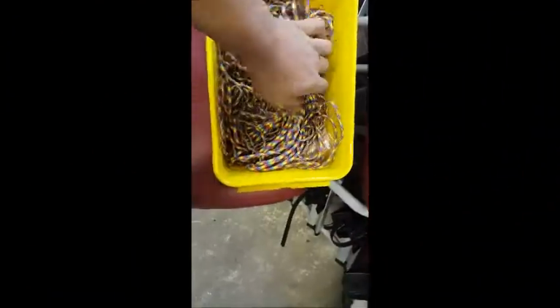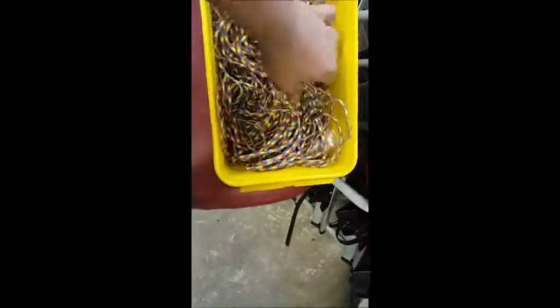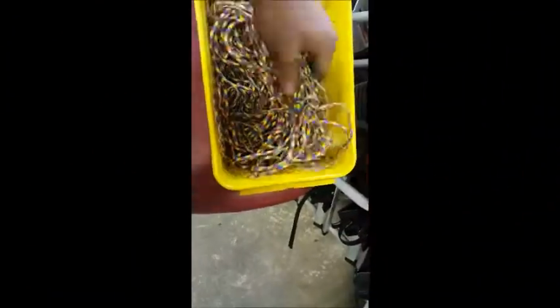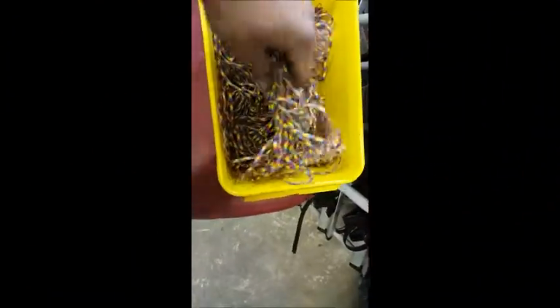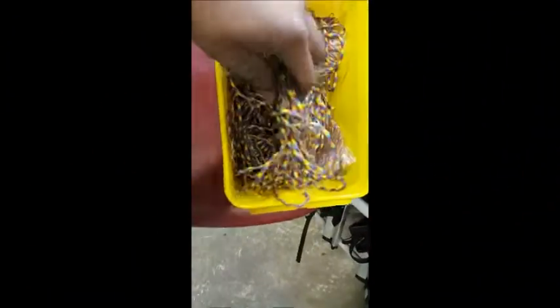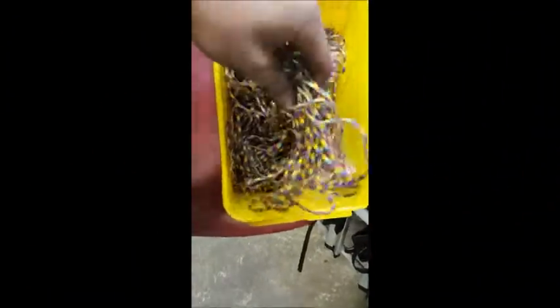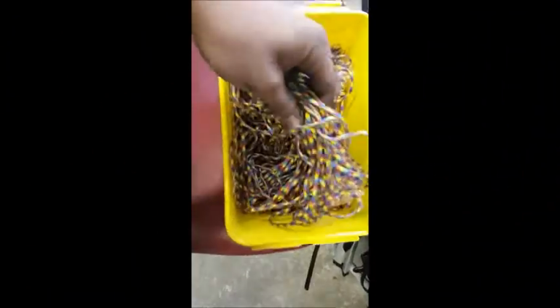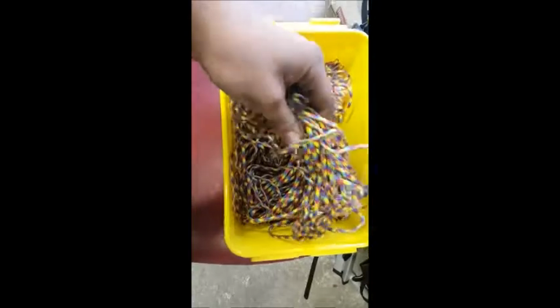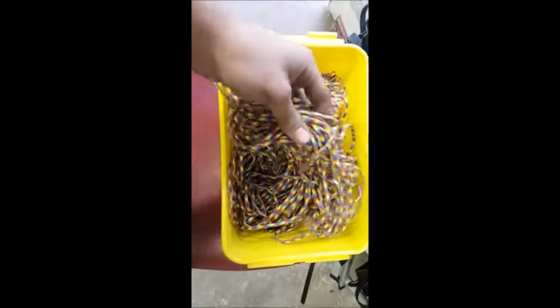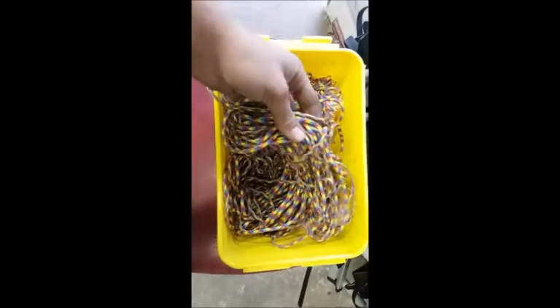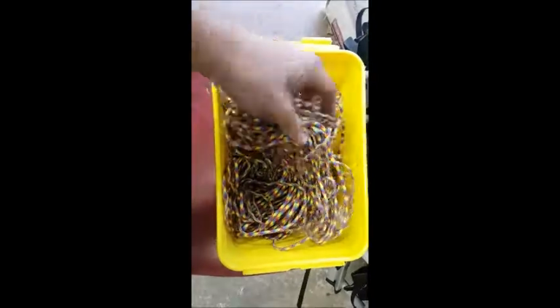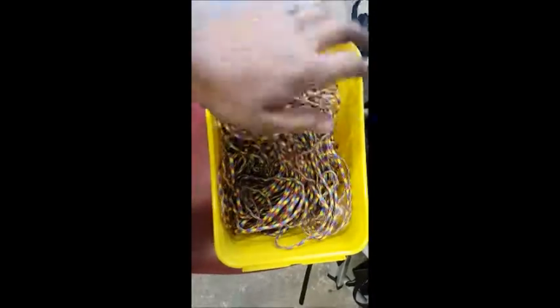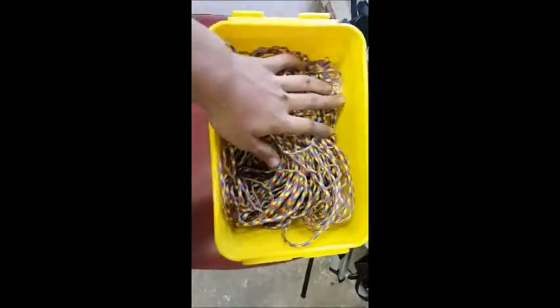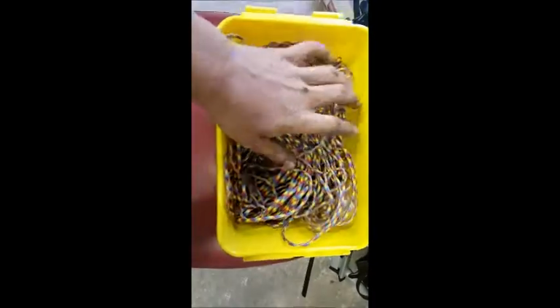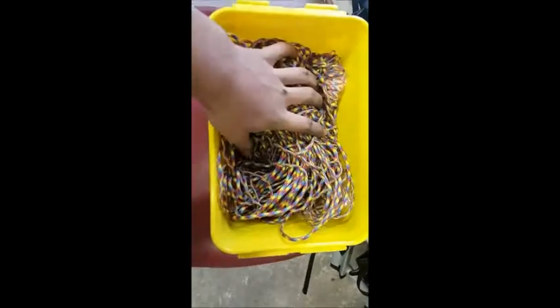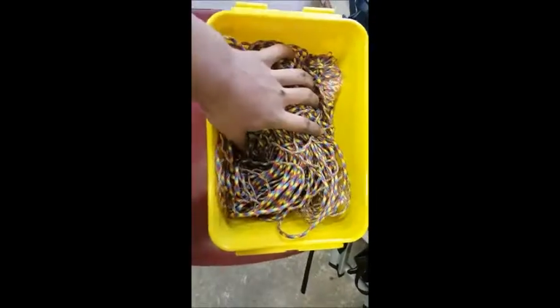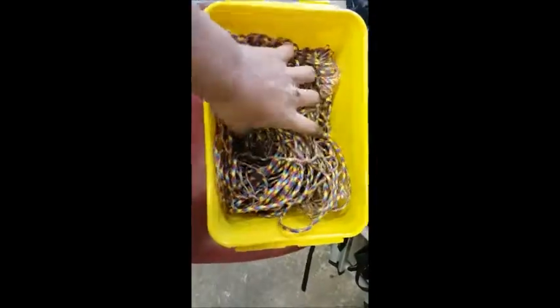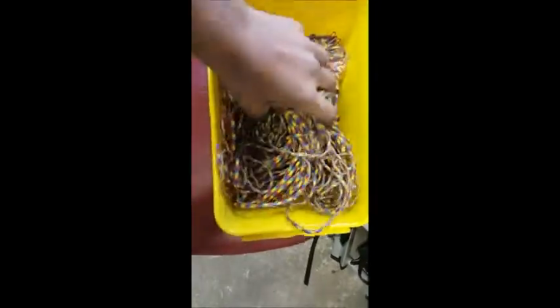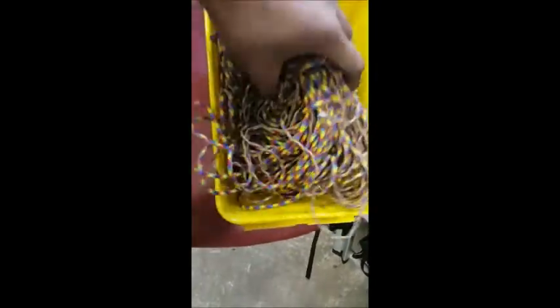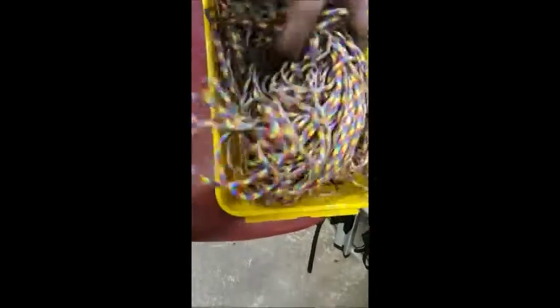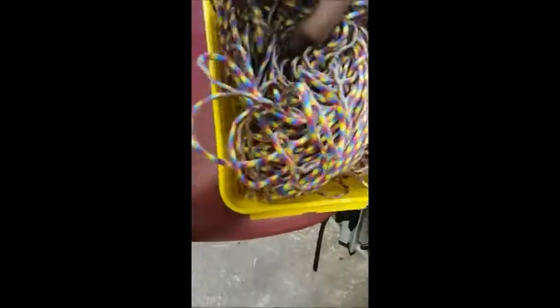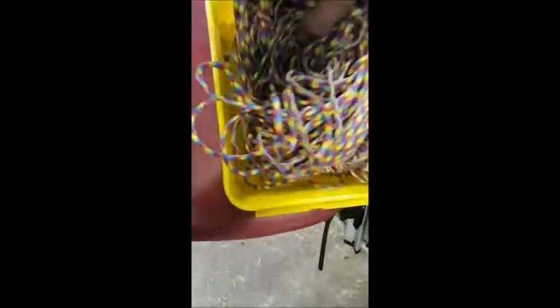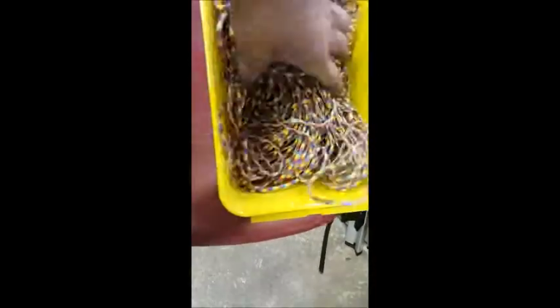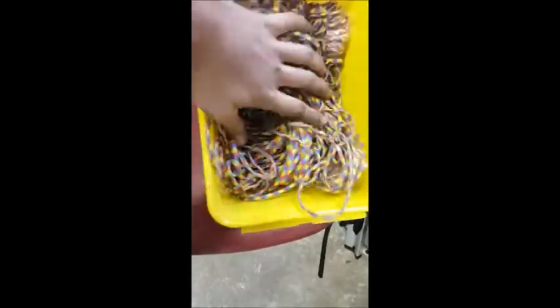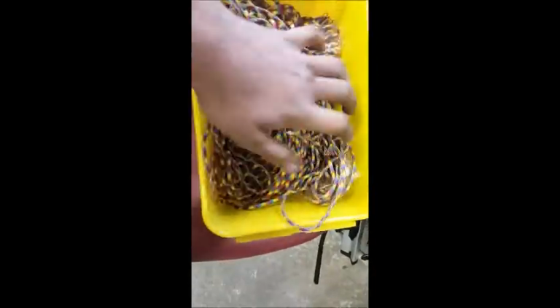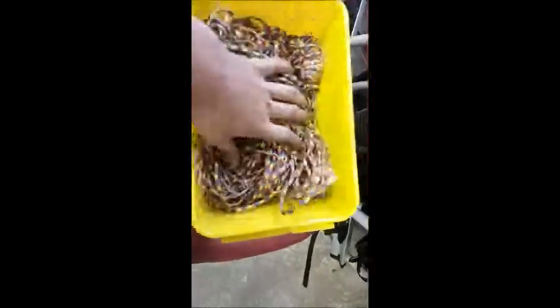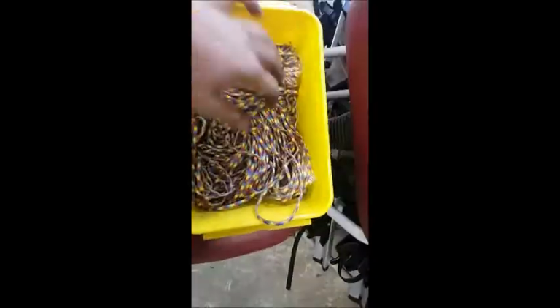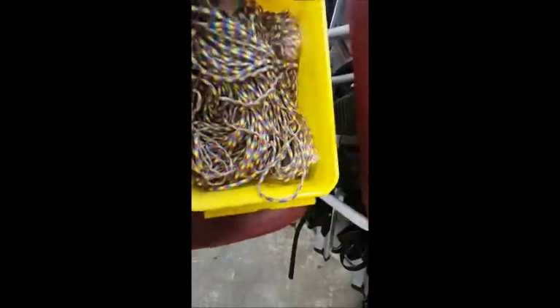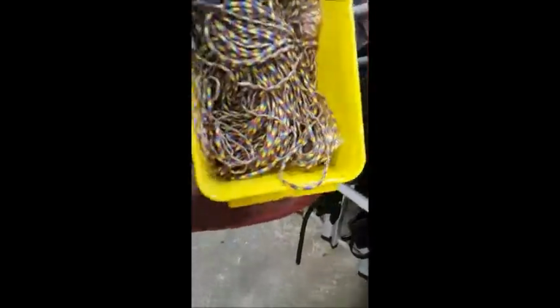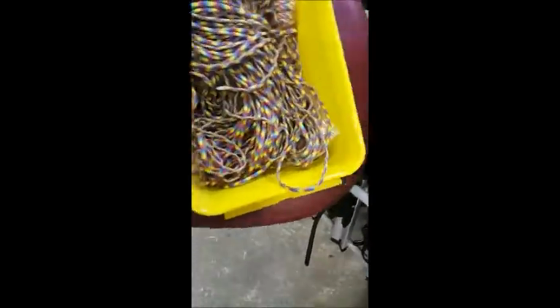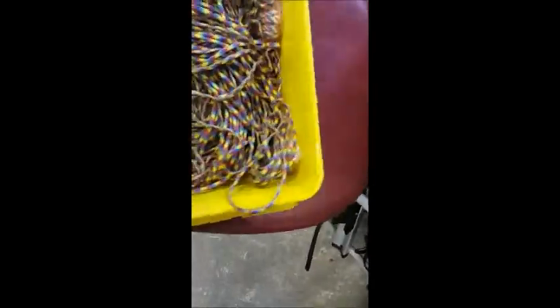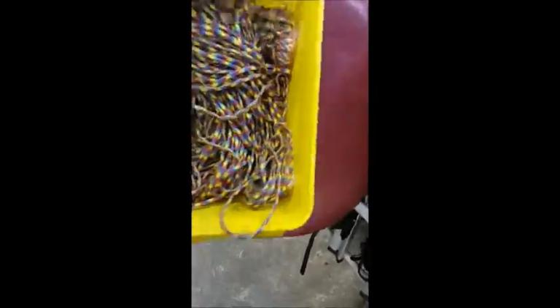I've decided to go for a nice multicoloured one just to be a little bit different. It could look nice in camo but I went multicoloured in the end.